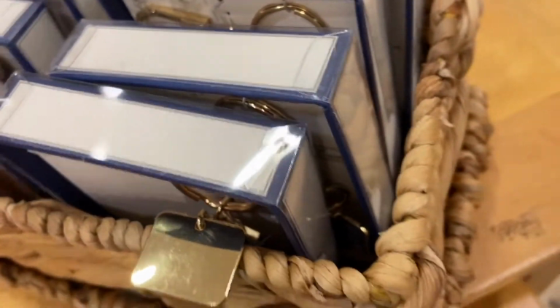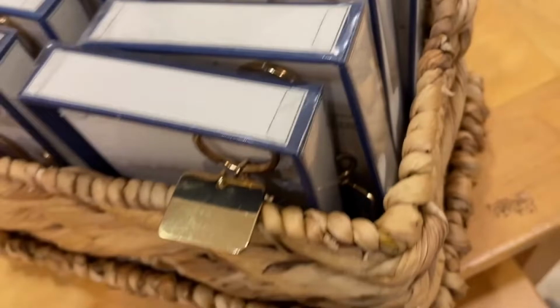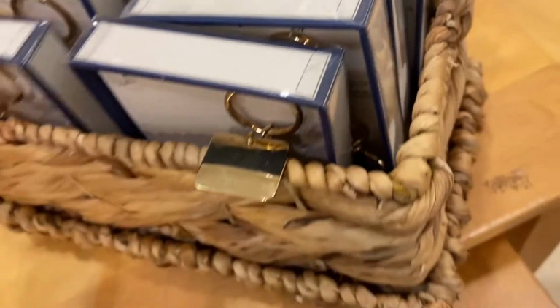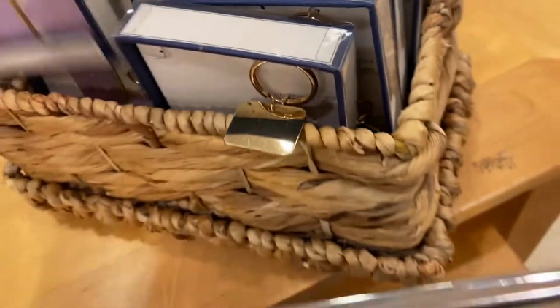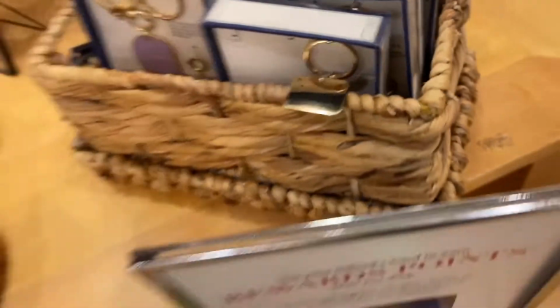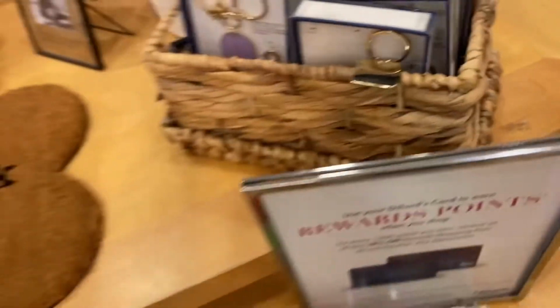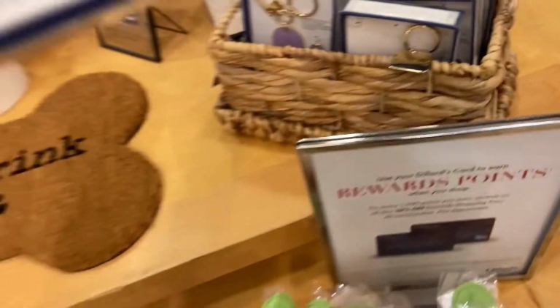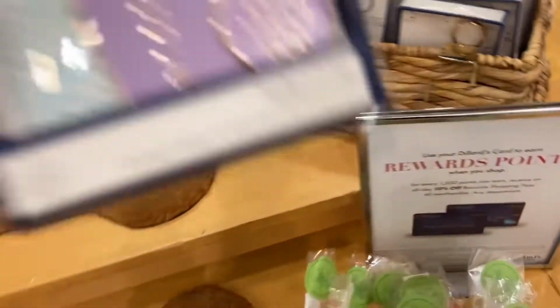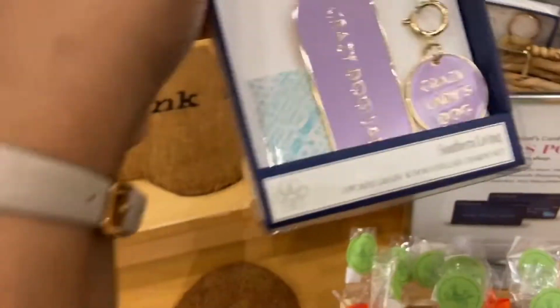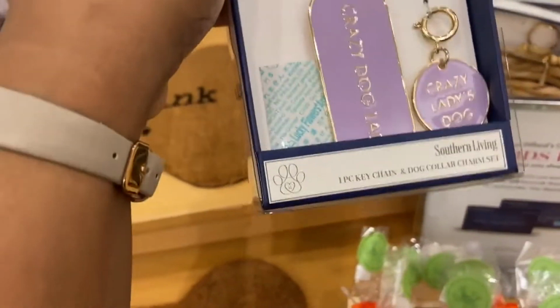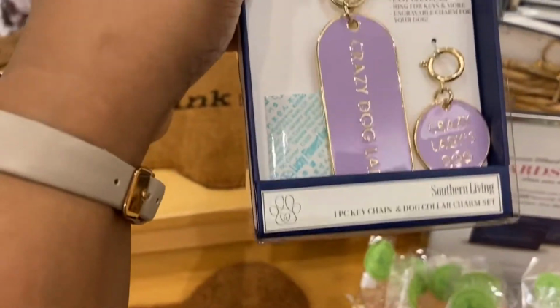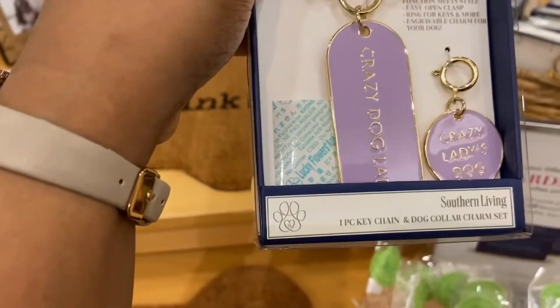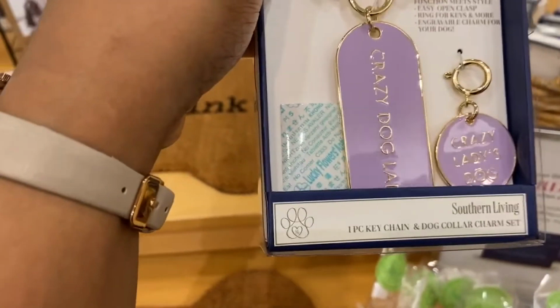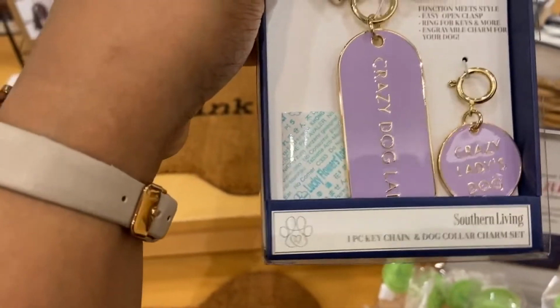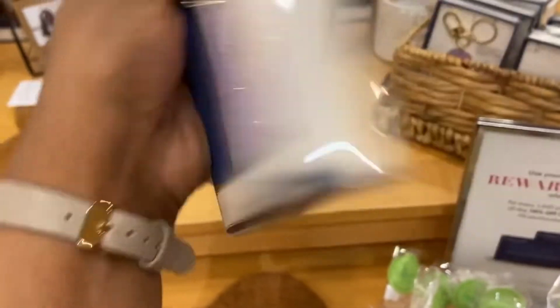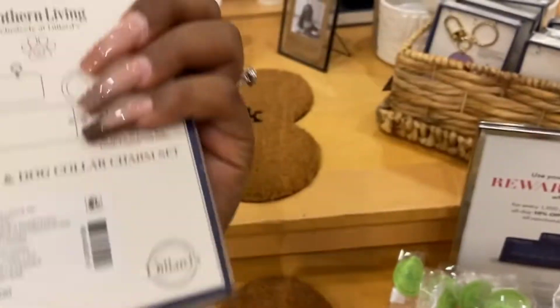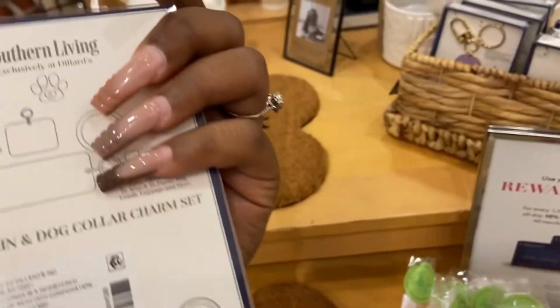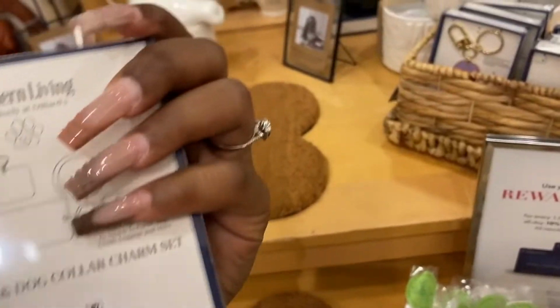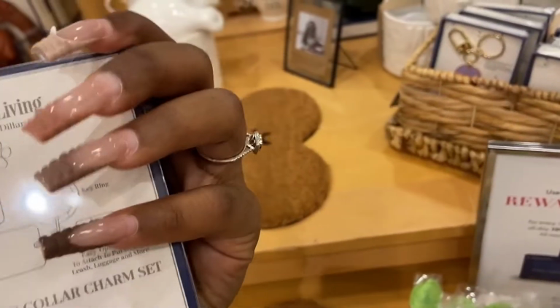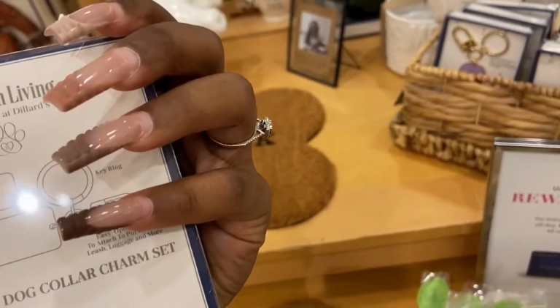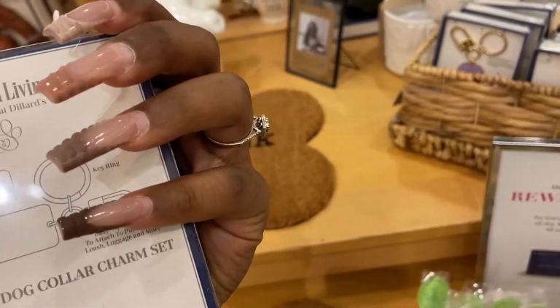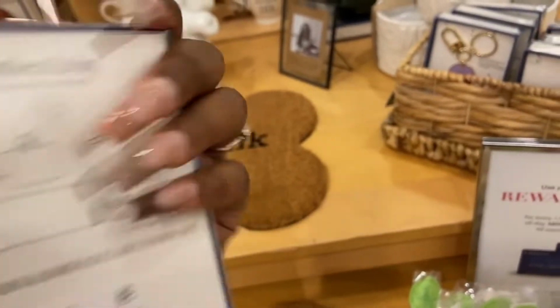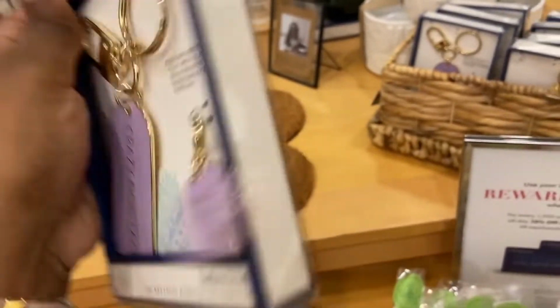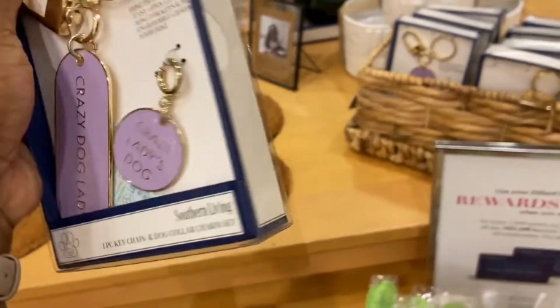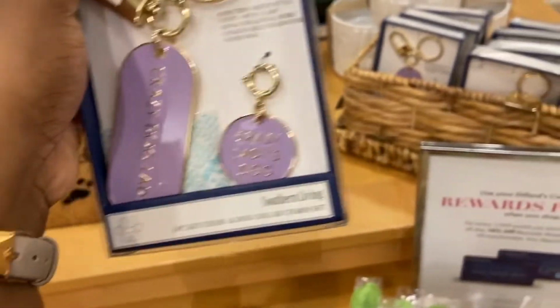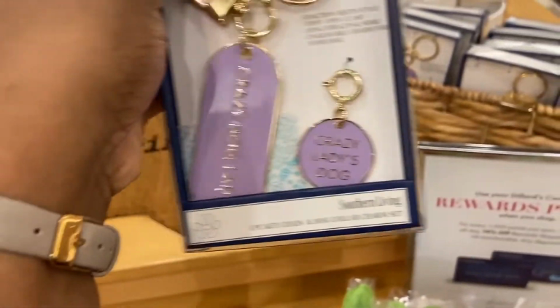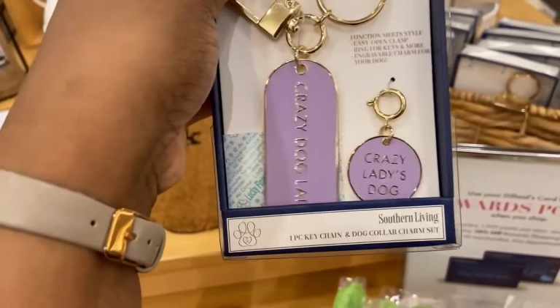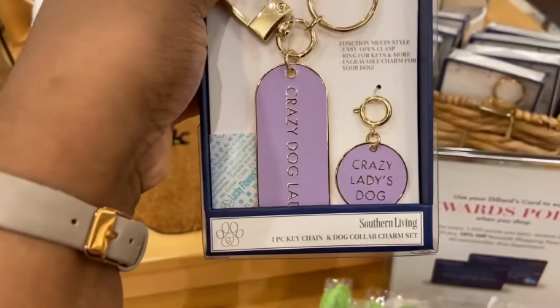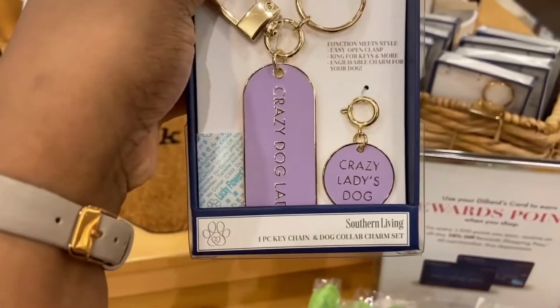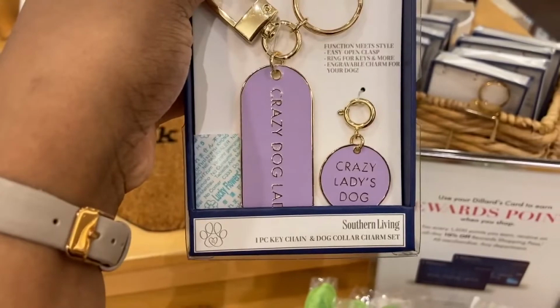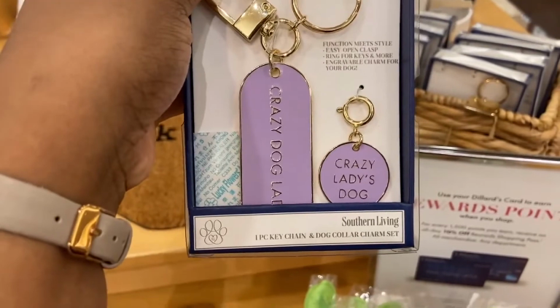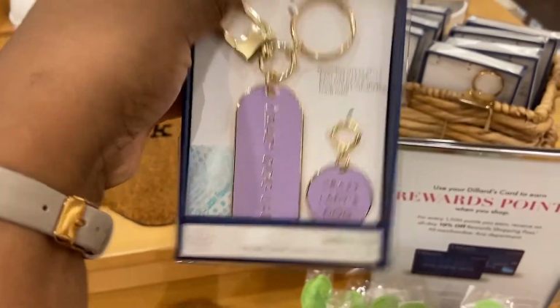This is funny — this is hilarious. Crazy doggy!